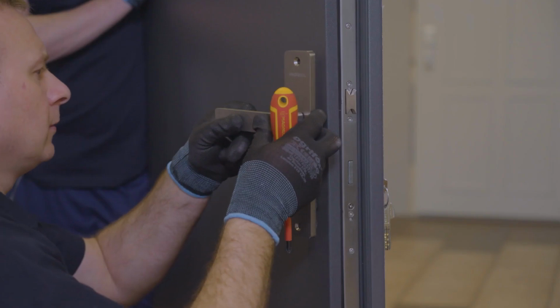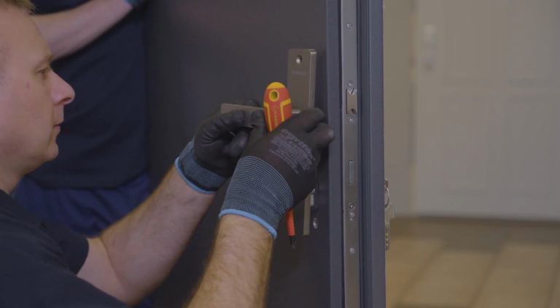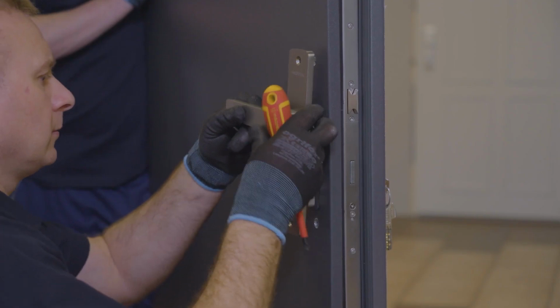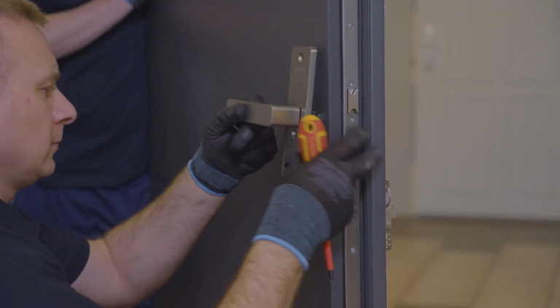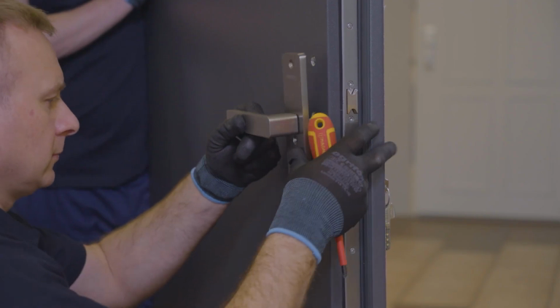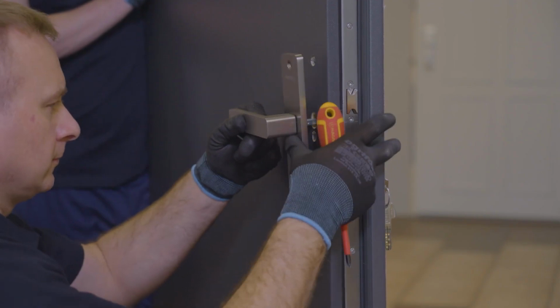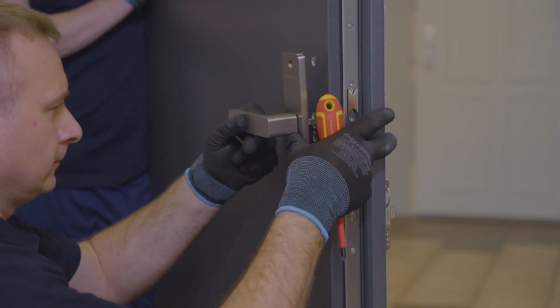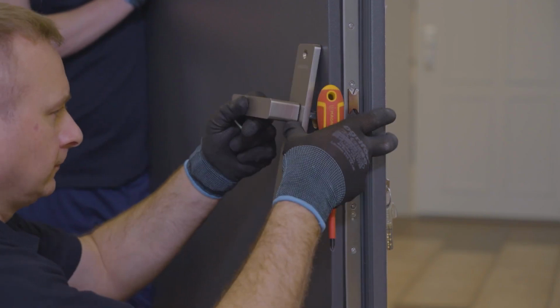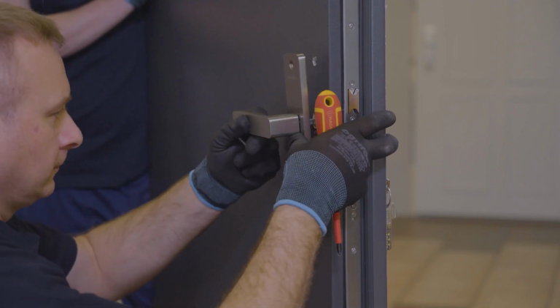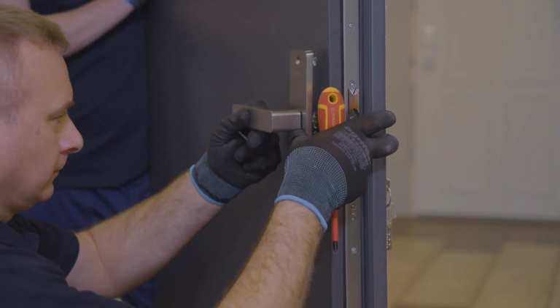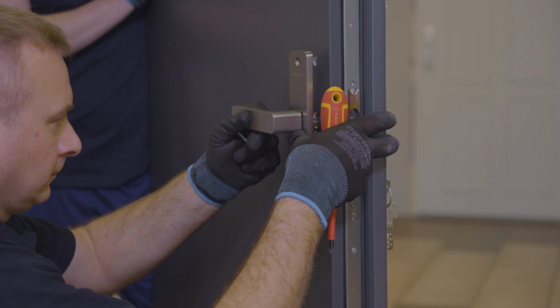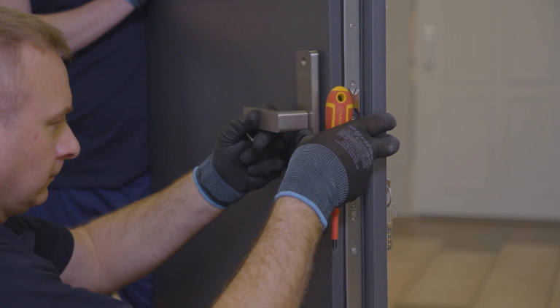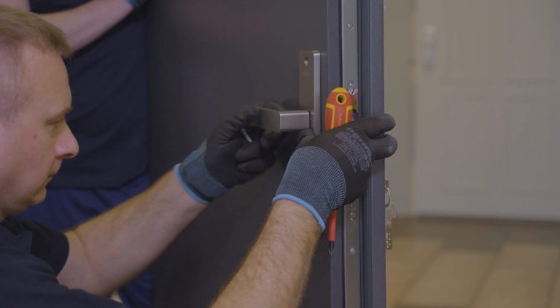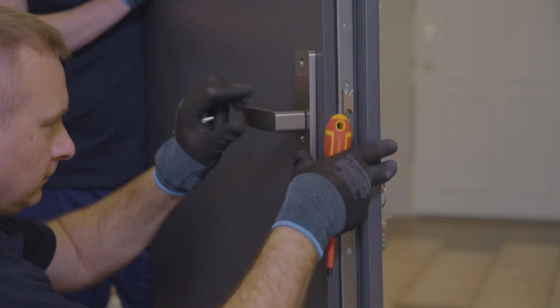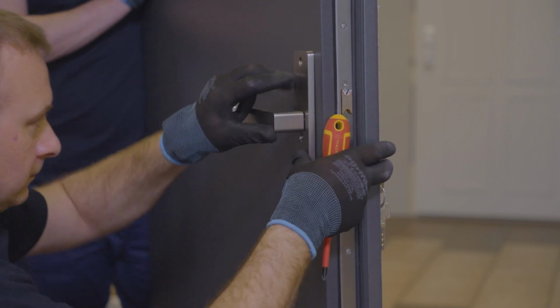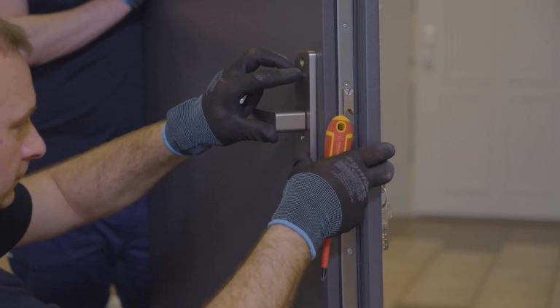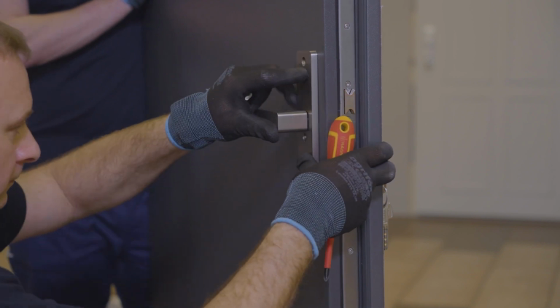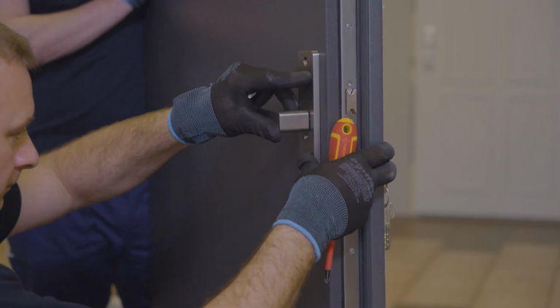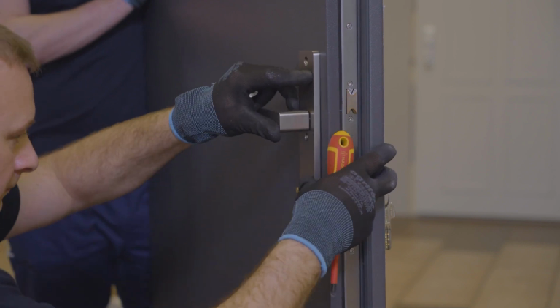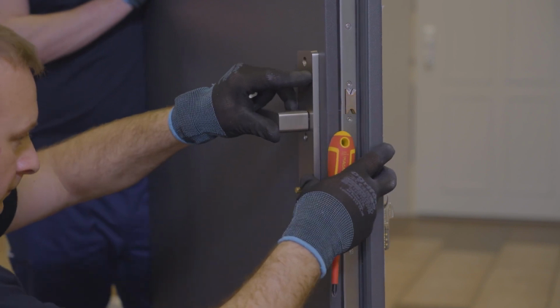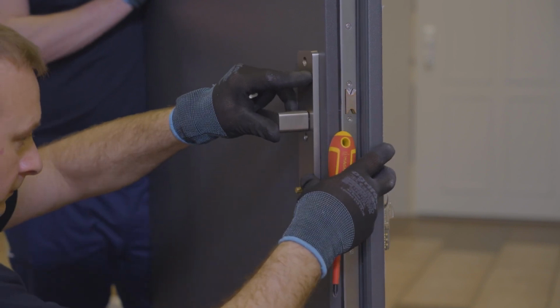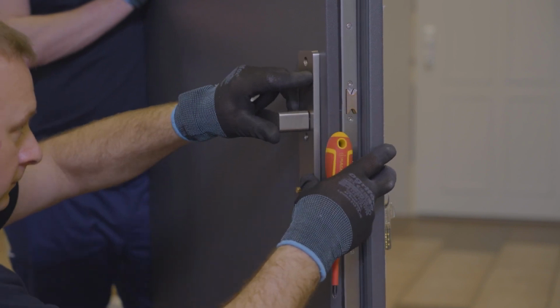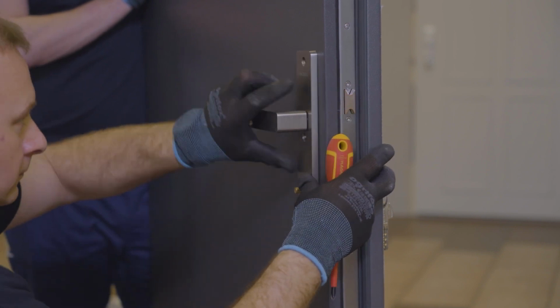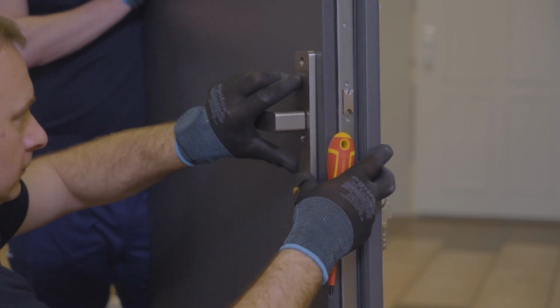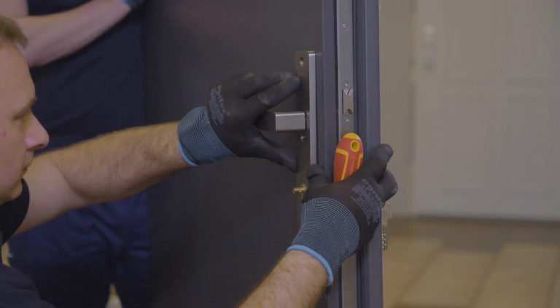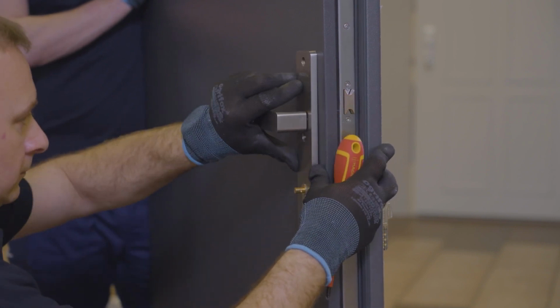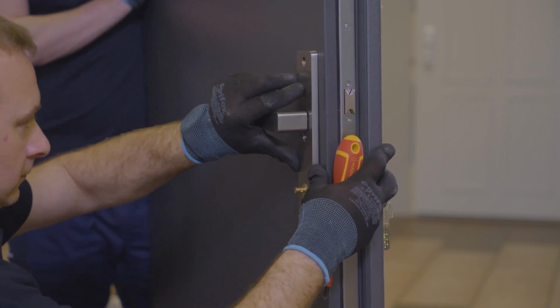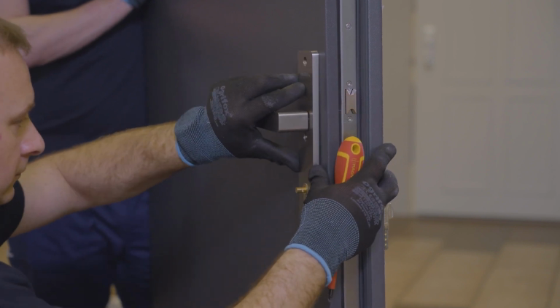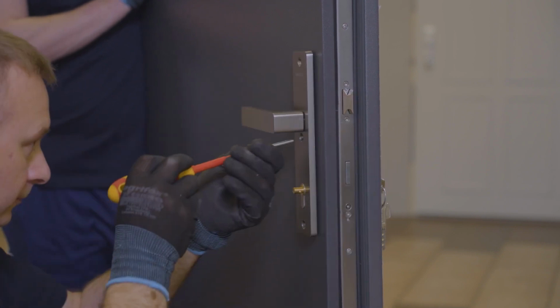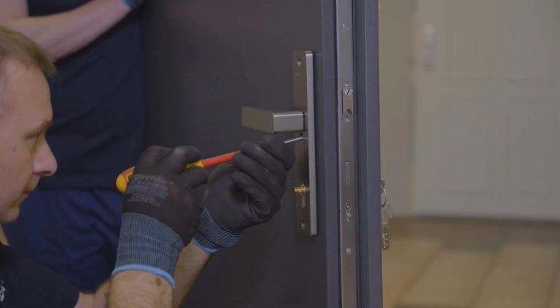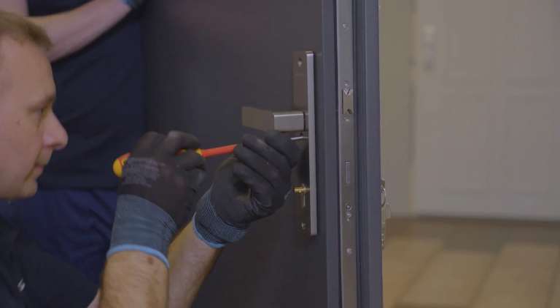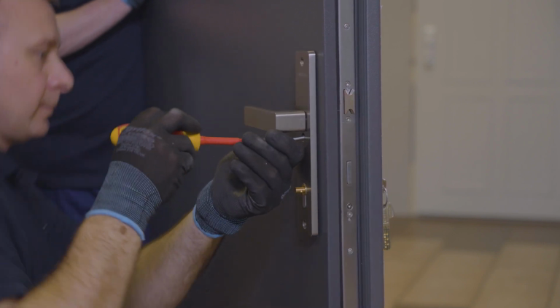On the previously installed insert, we install the handle and then the knob on the insert.